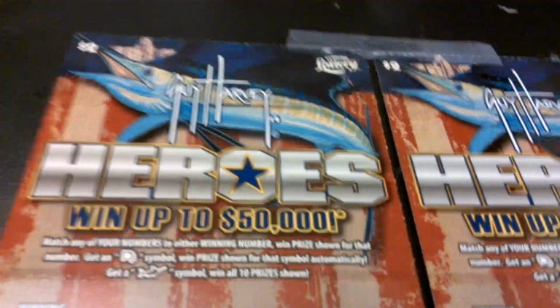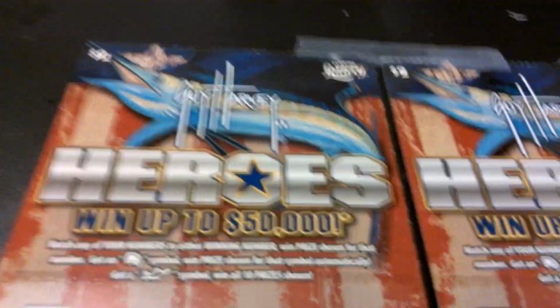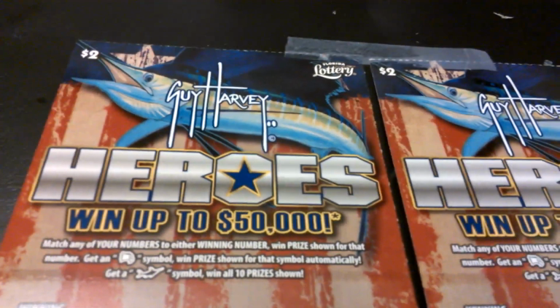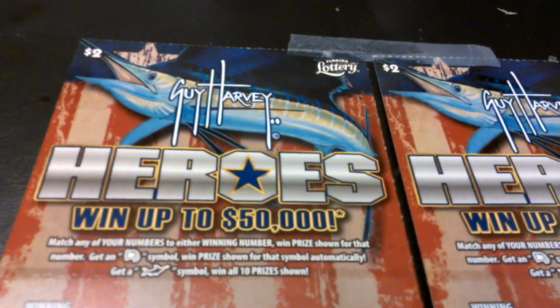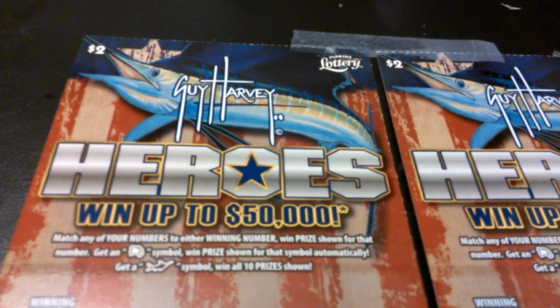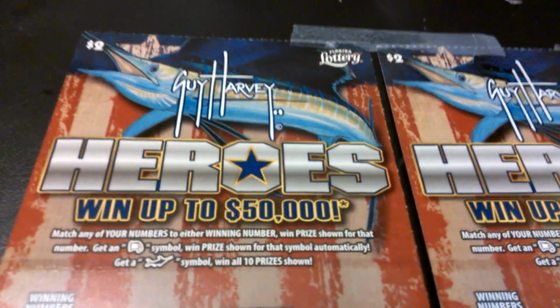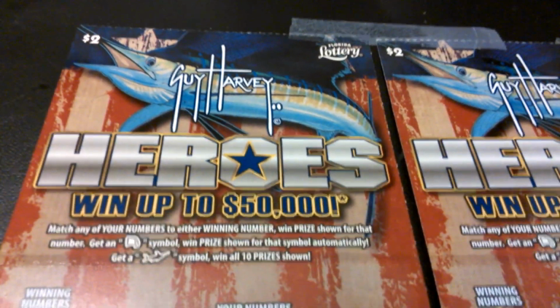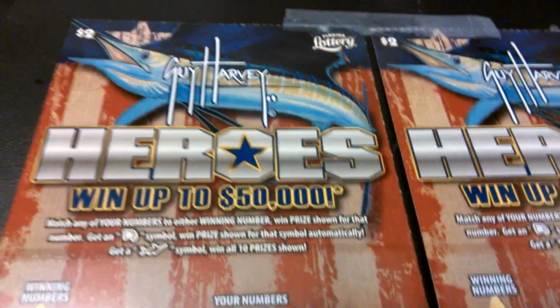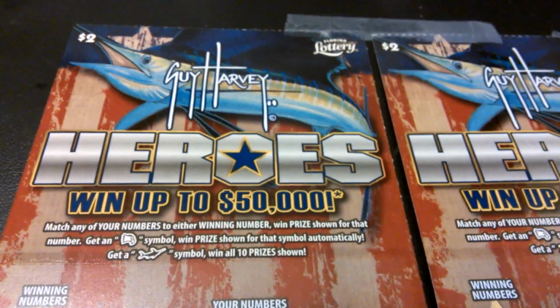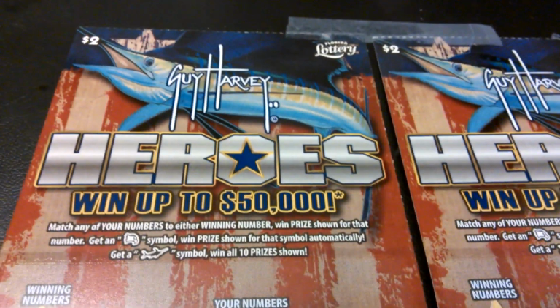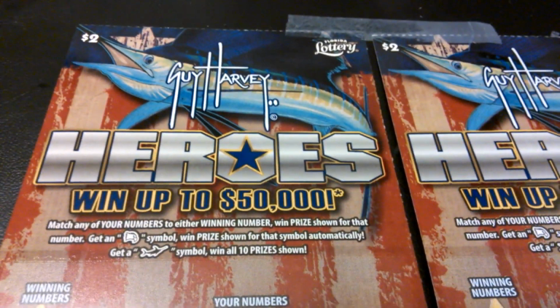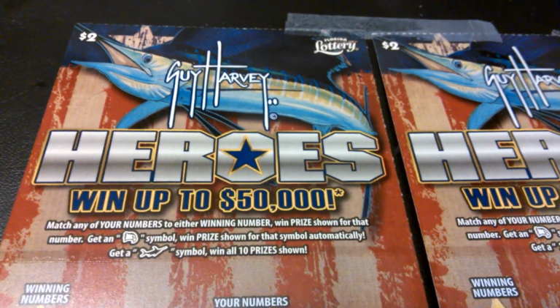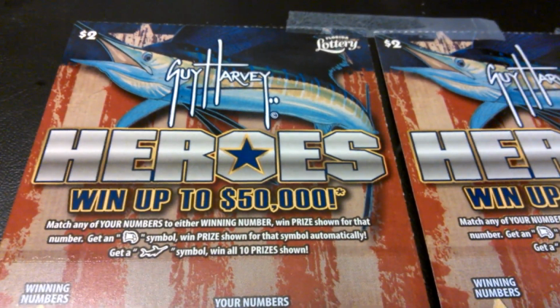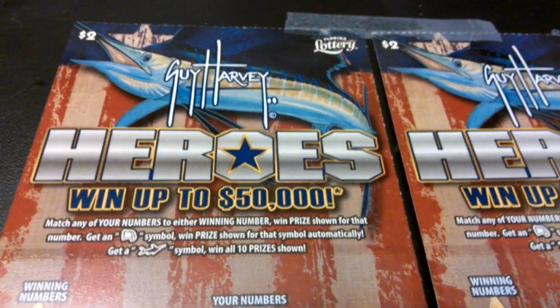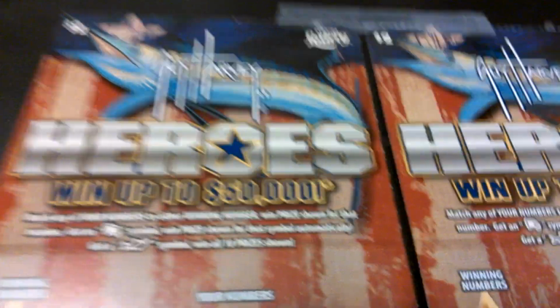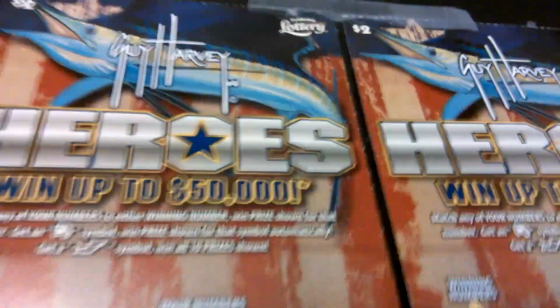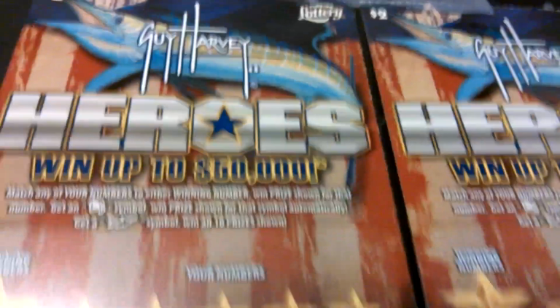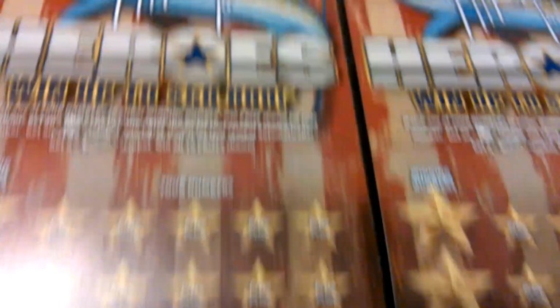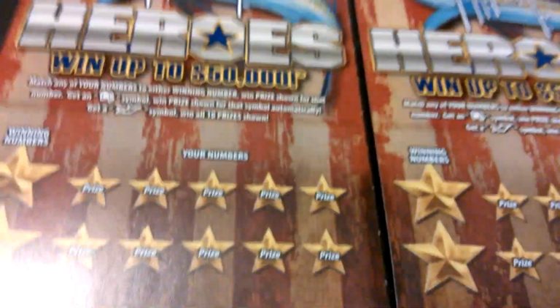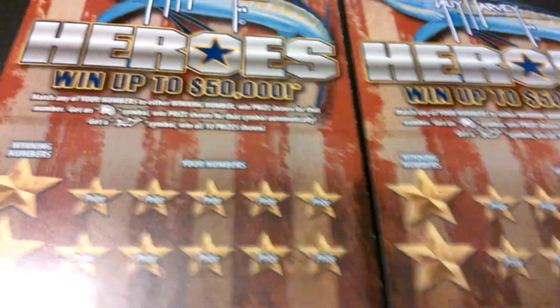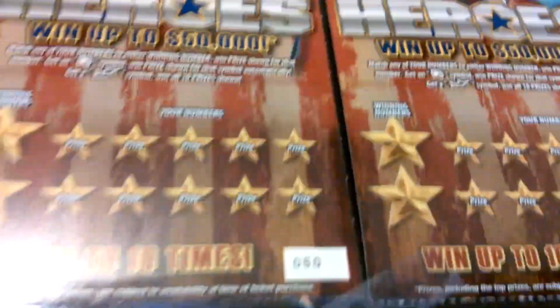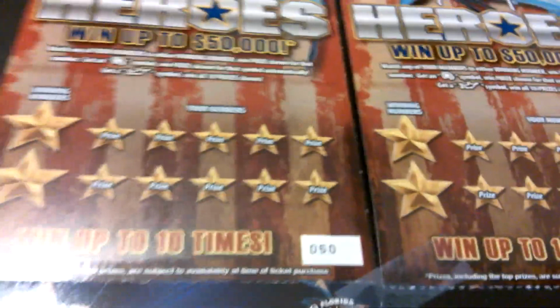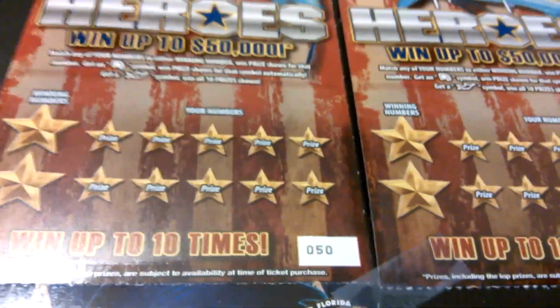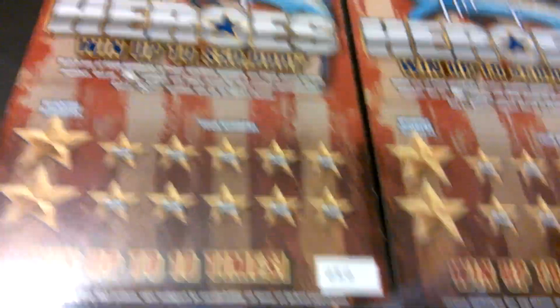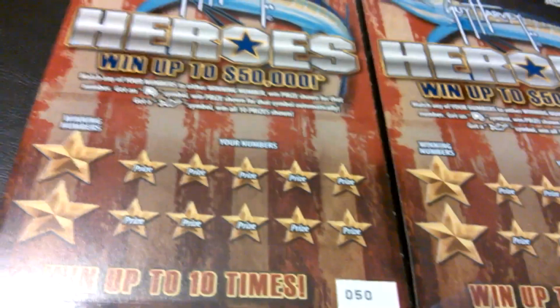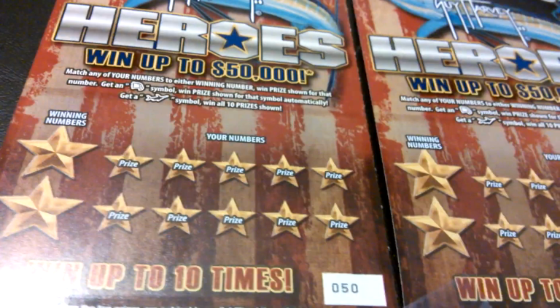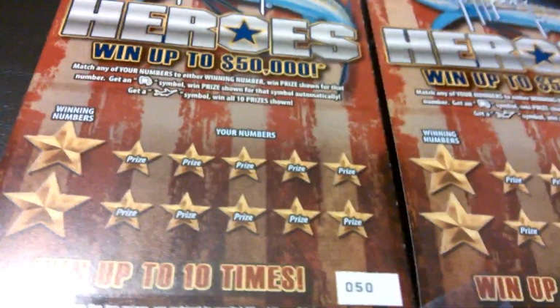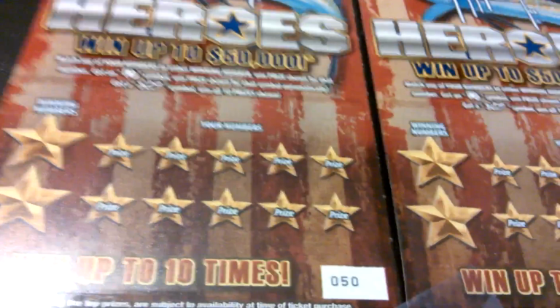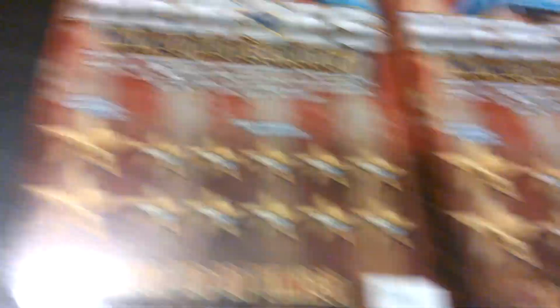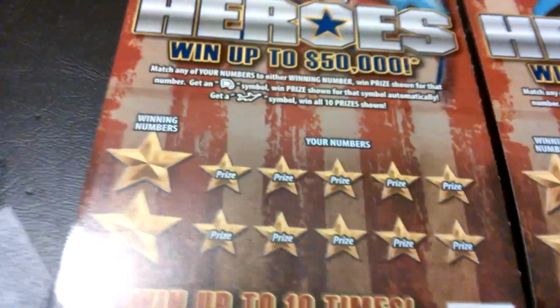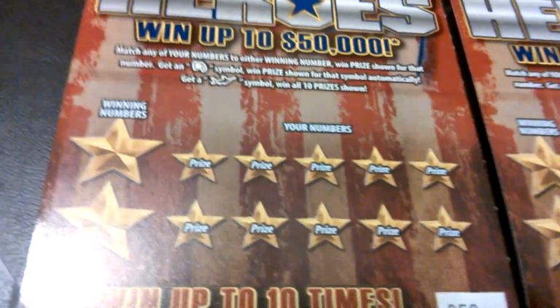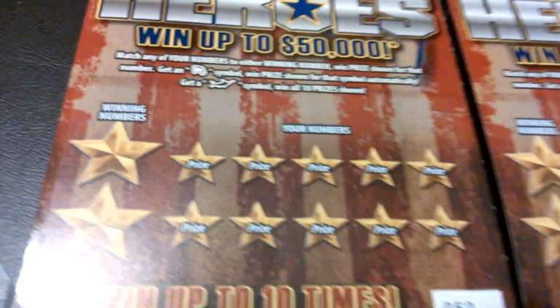What's up, everybody? We've got a 5 for 5 of the $2 Guy Harvey's. Ticket number 50 to 54.